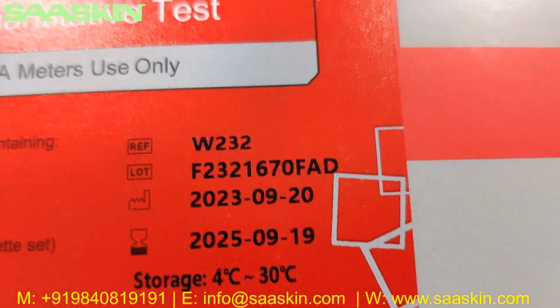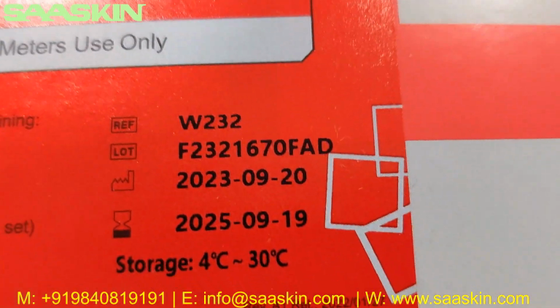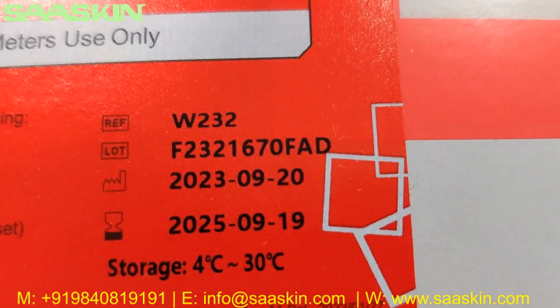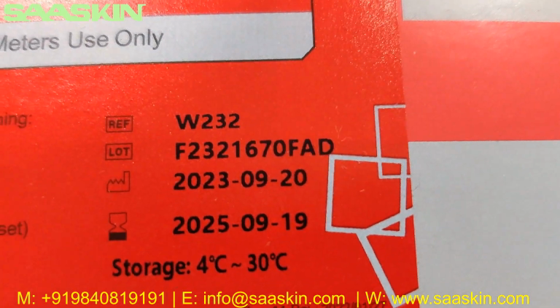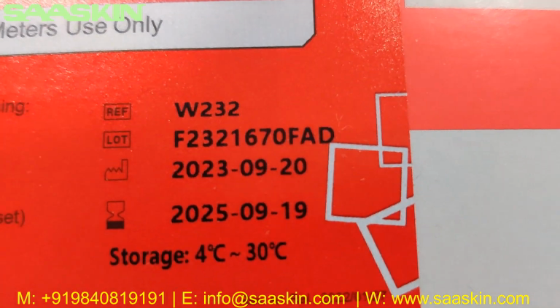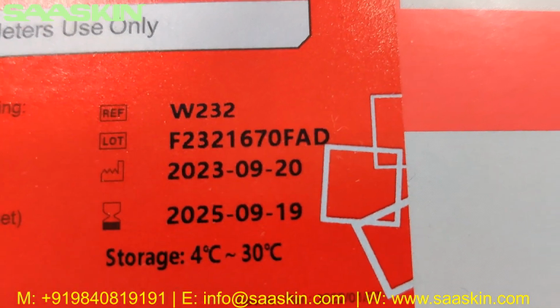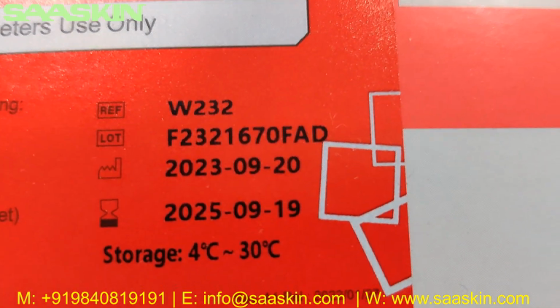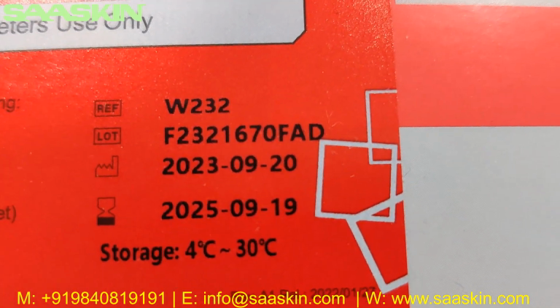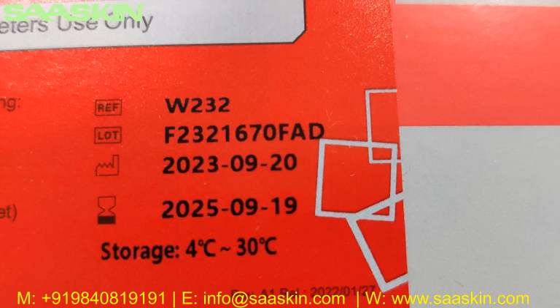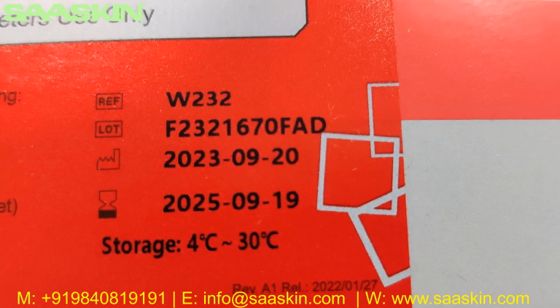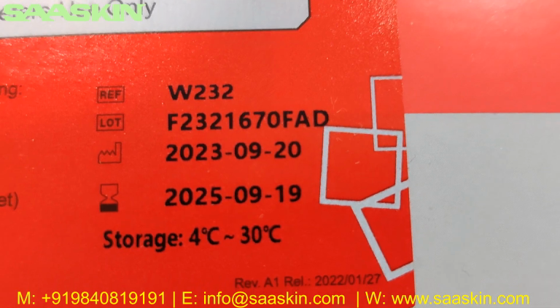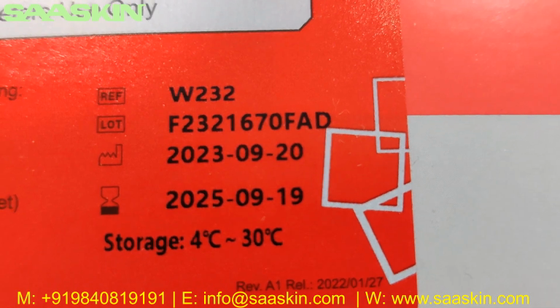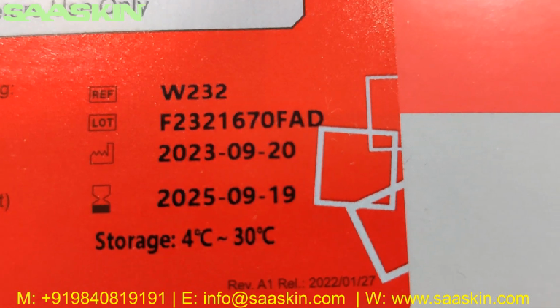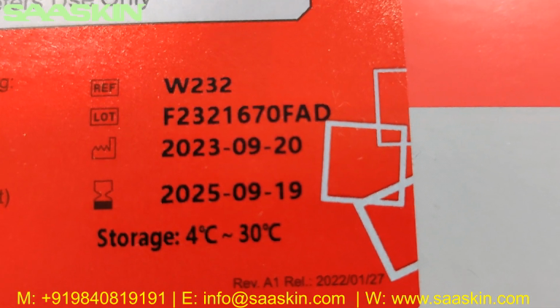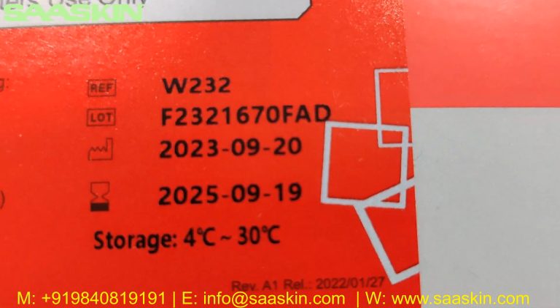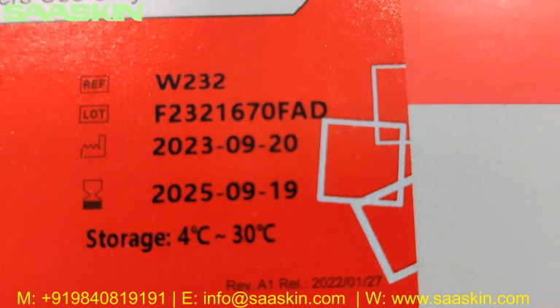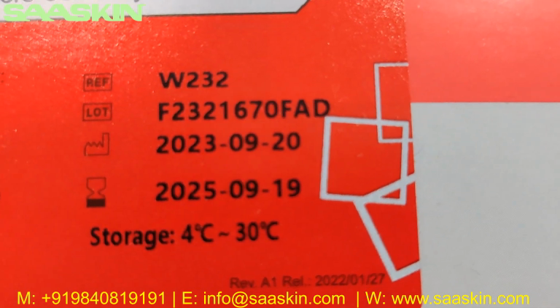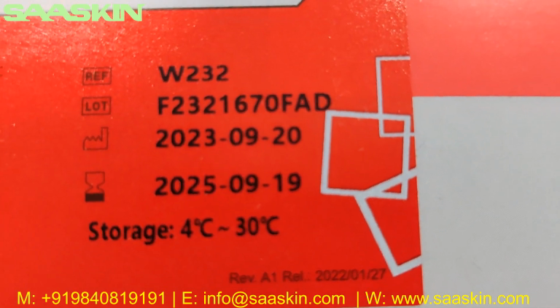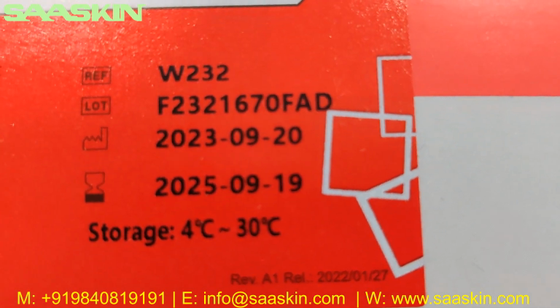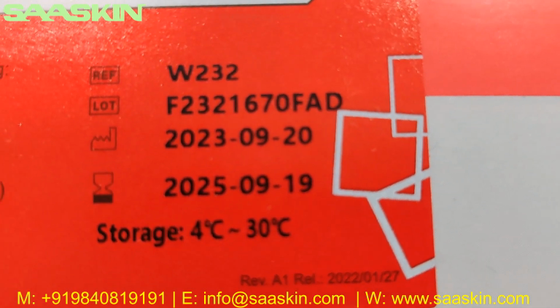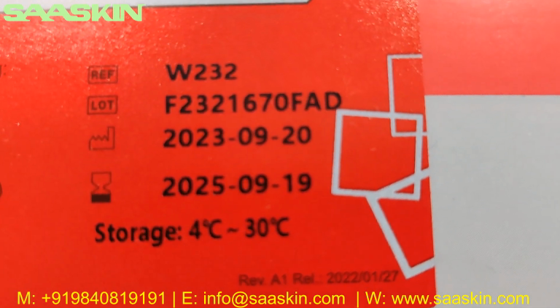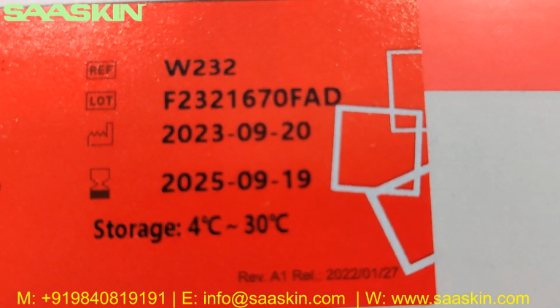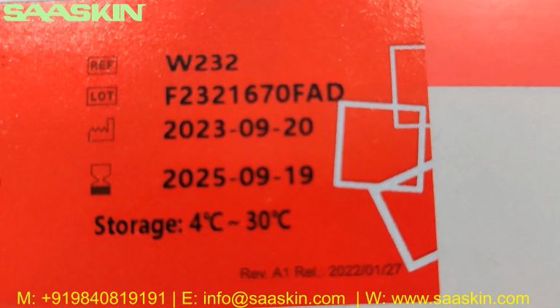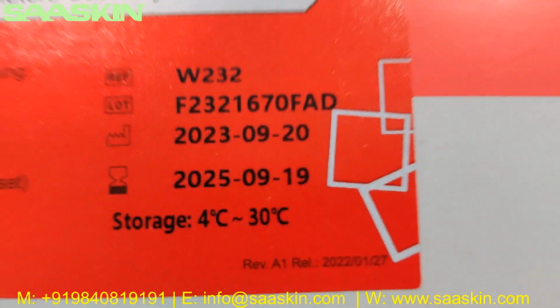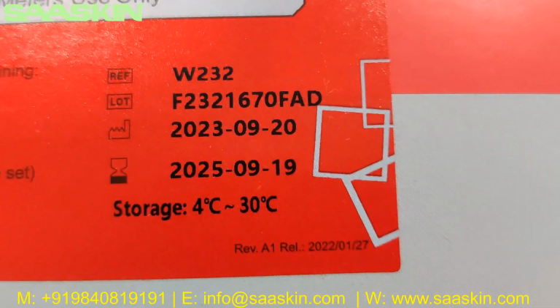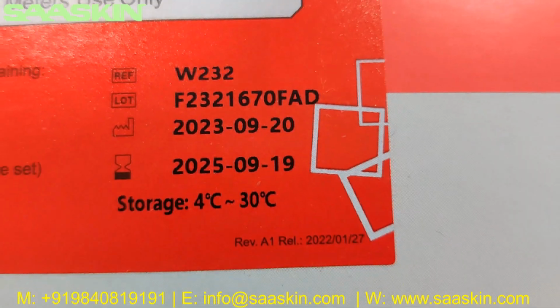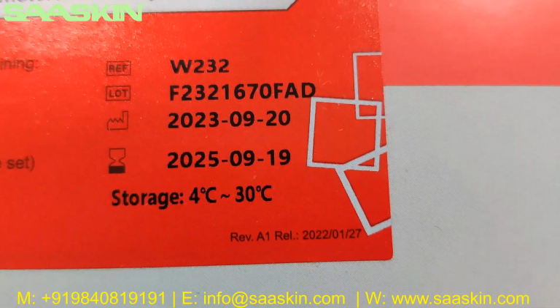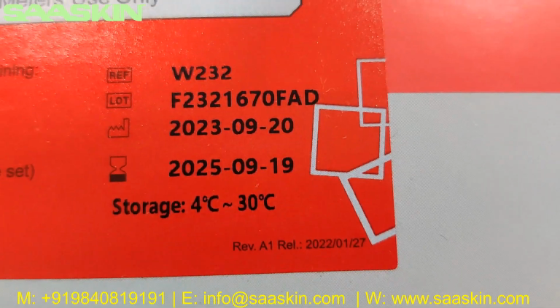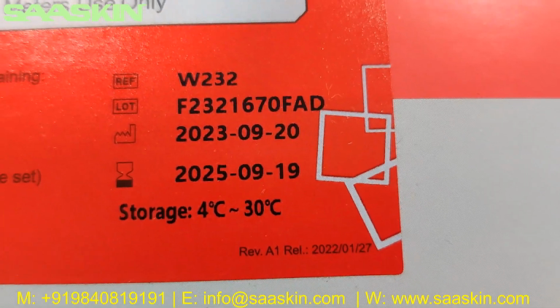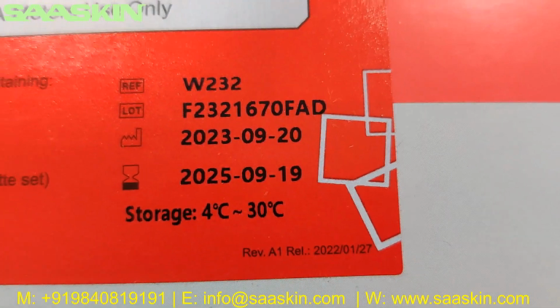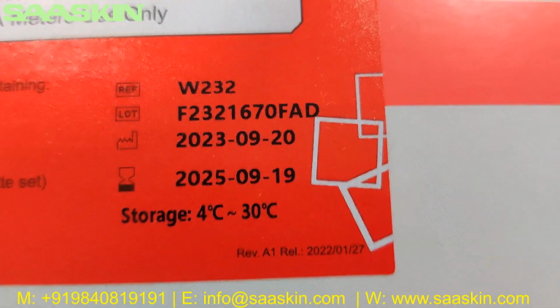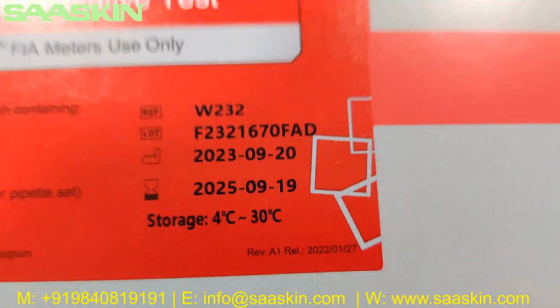It has the reference part number, lot number, and also the manufacturing date and expiry date. You also have the storage temperature range.